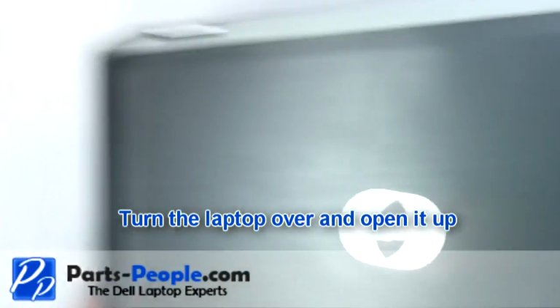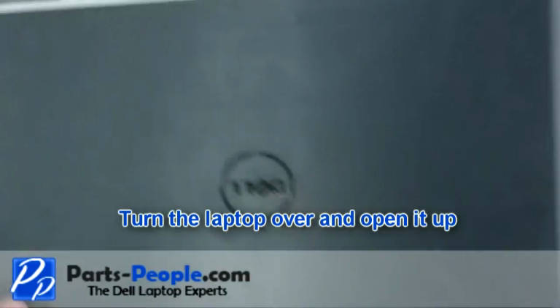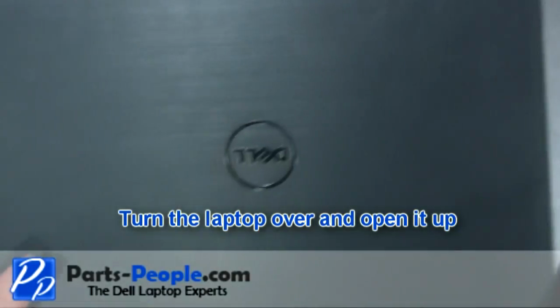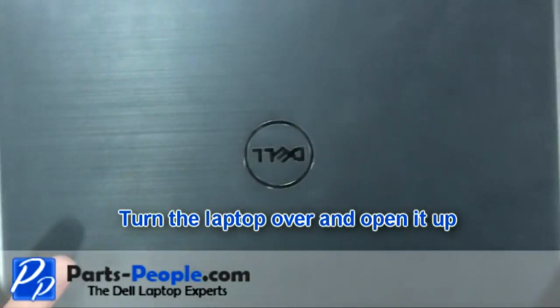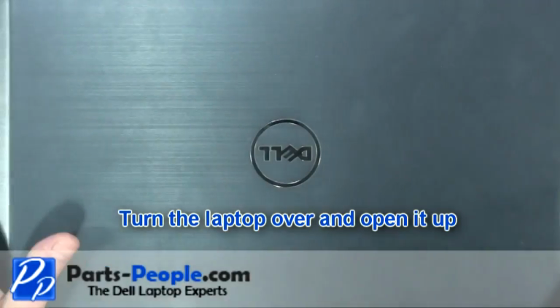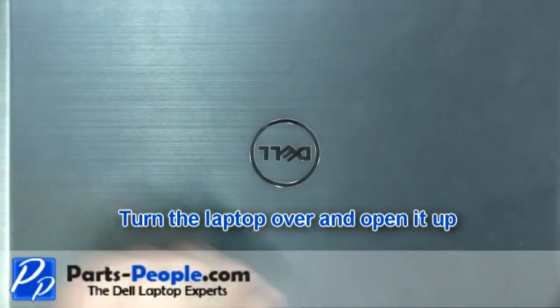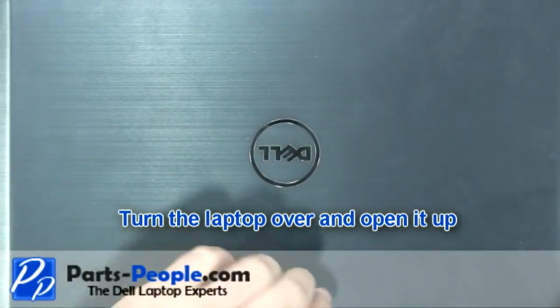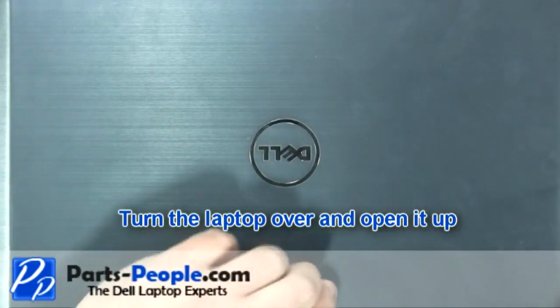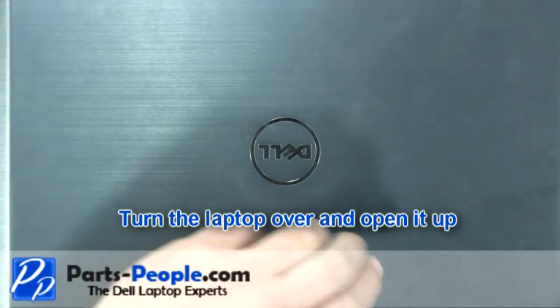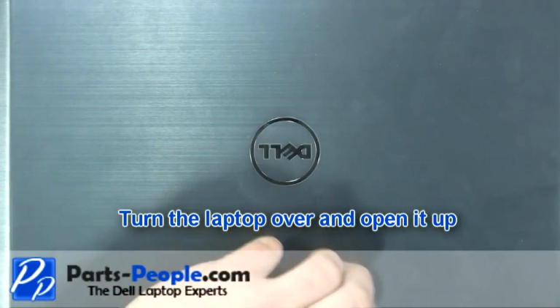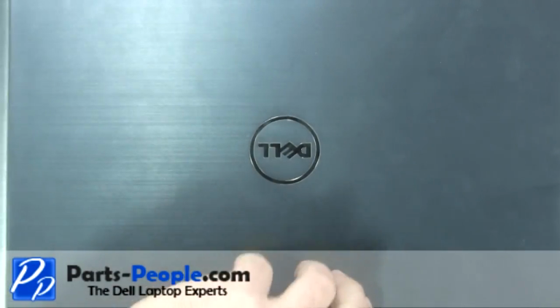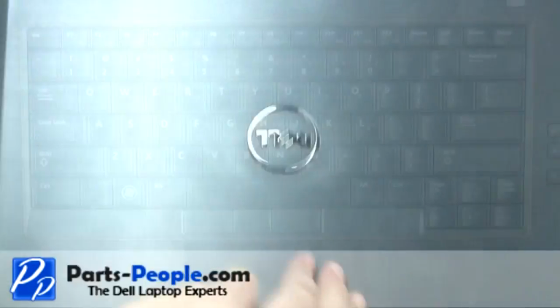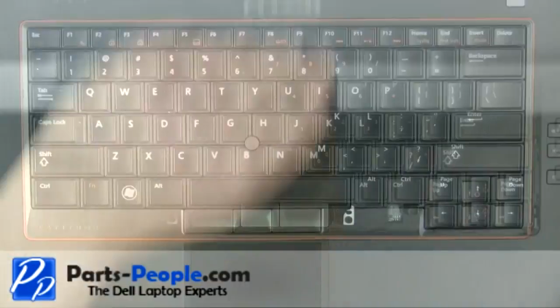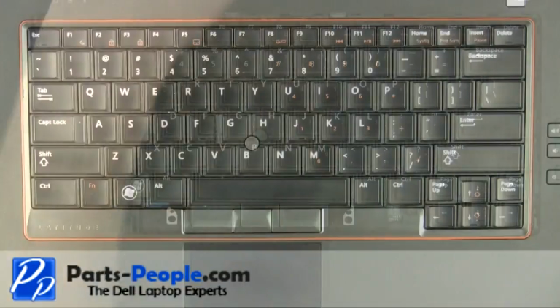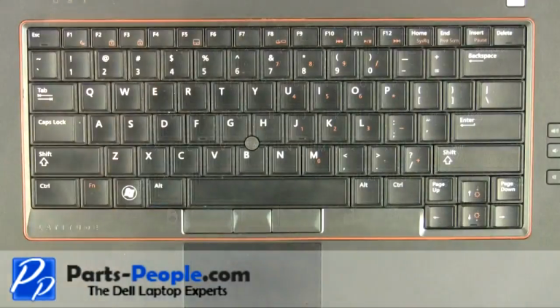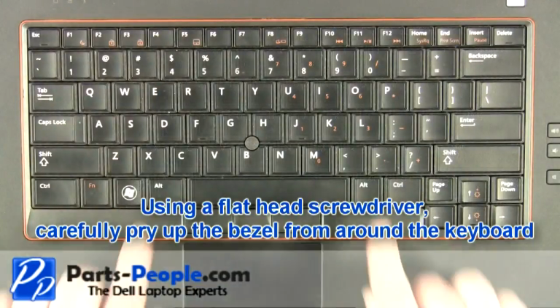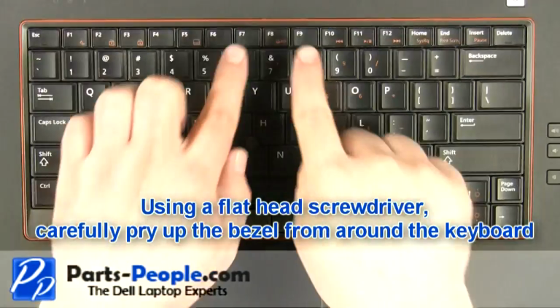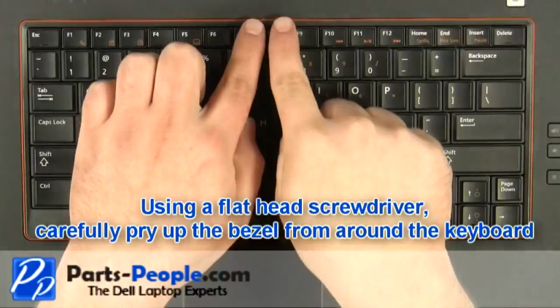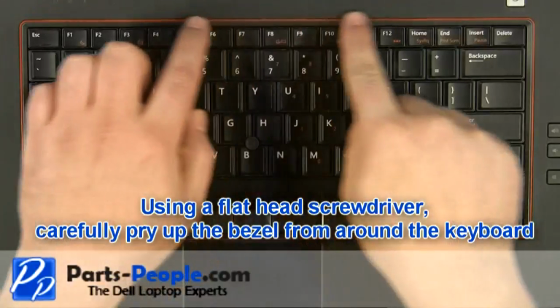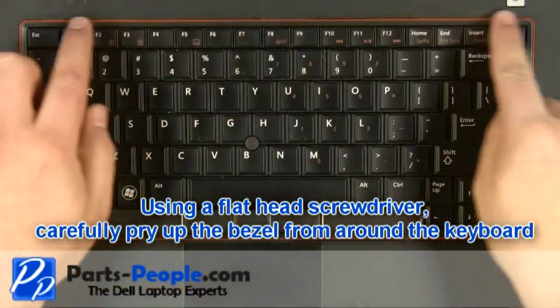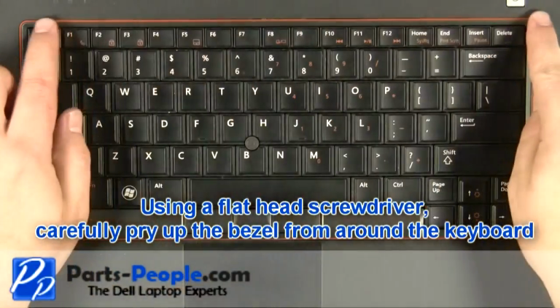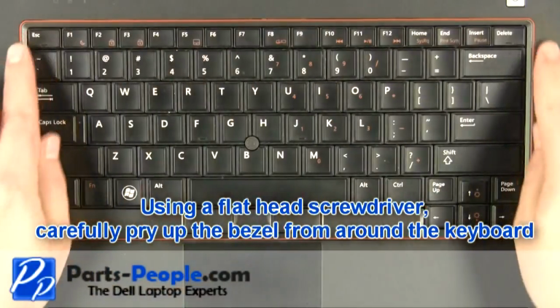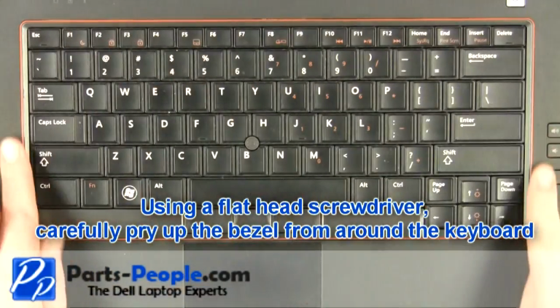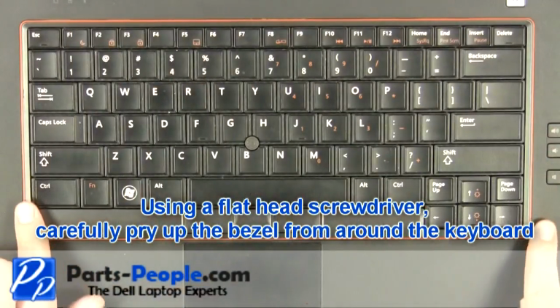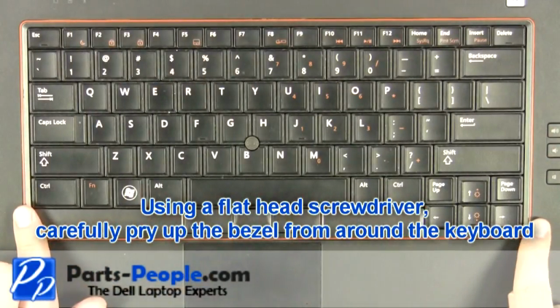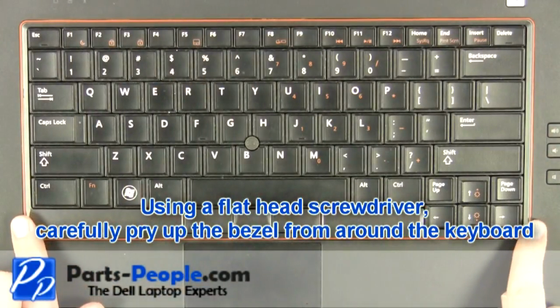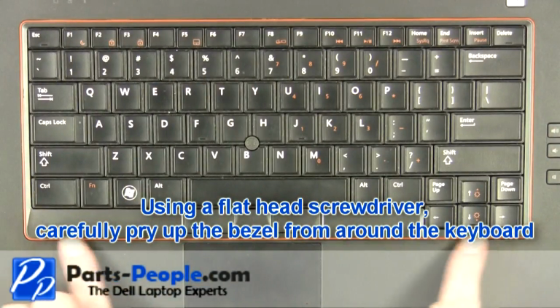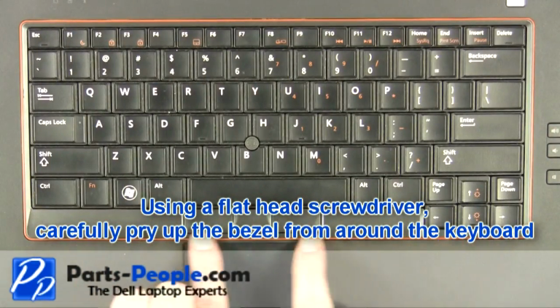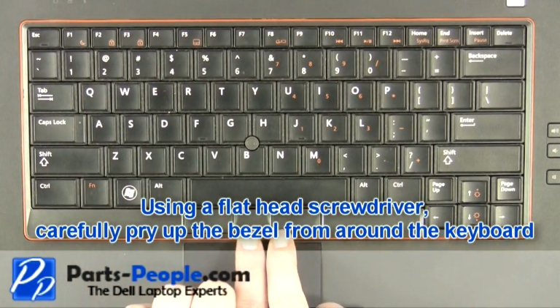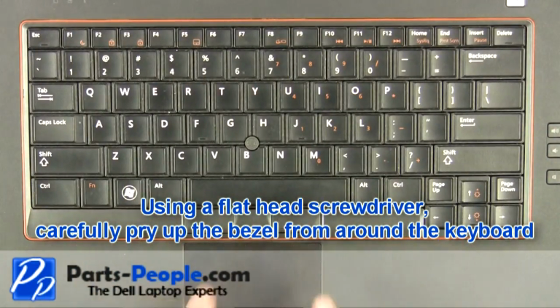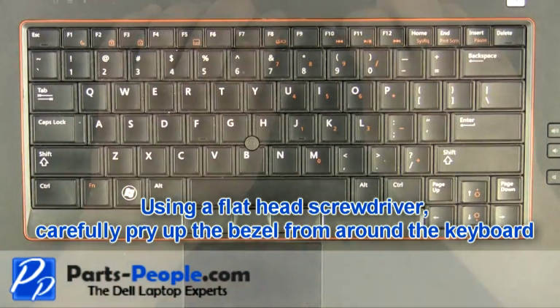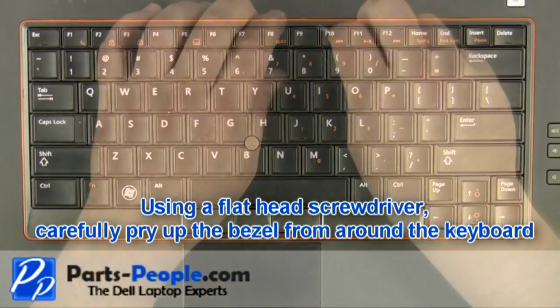Turn the laptop over and open it up. Using a flat head screwdriver, carefully pry up the bezel from around the keyboard.